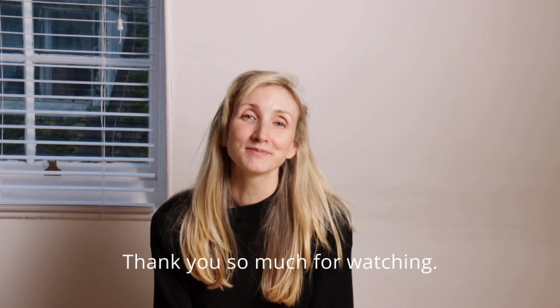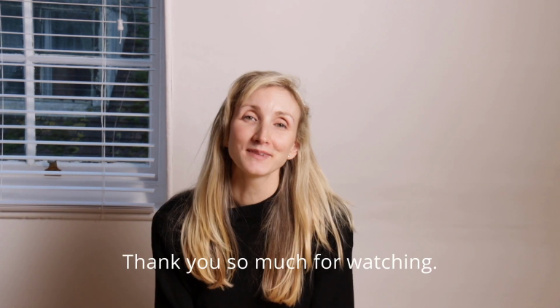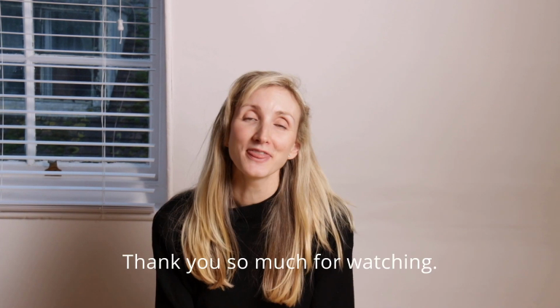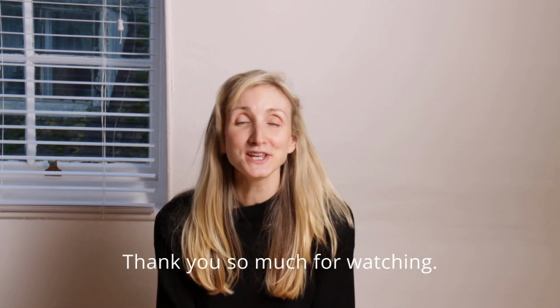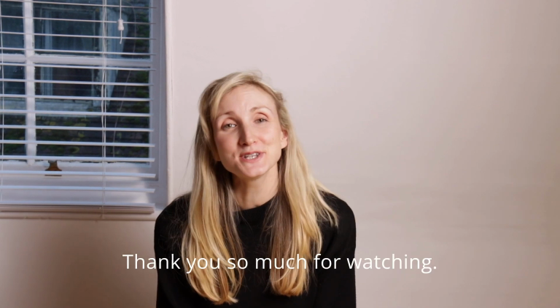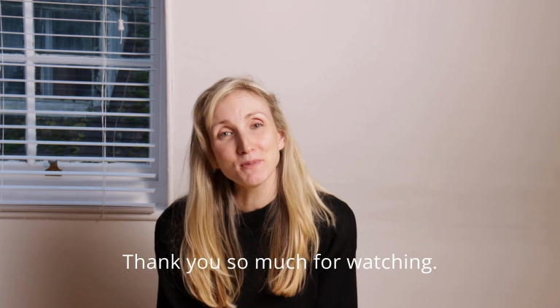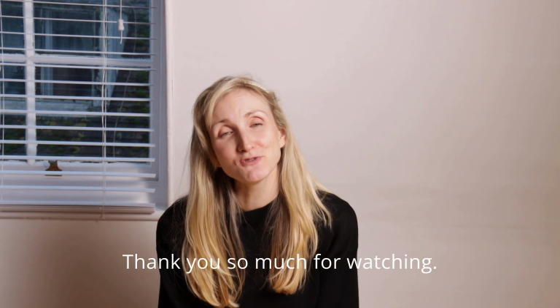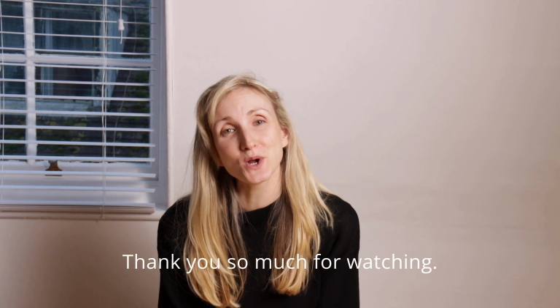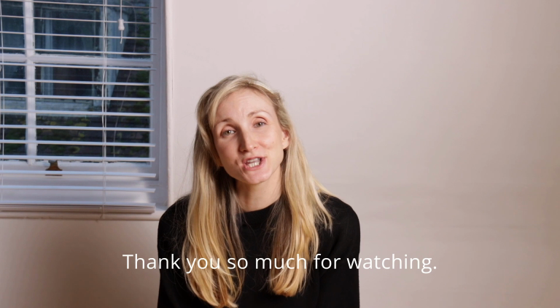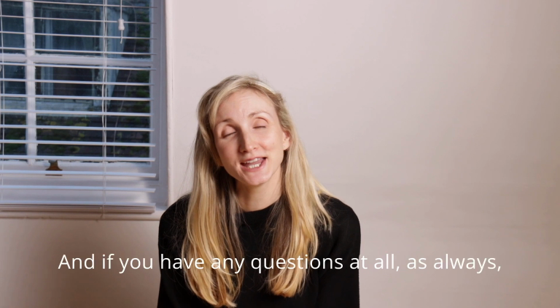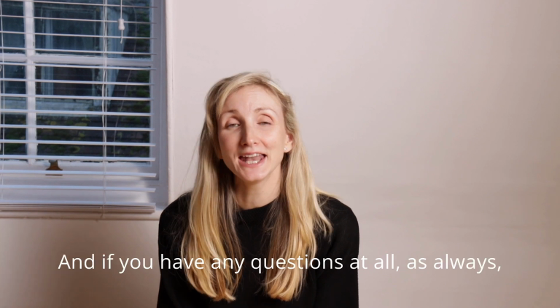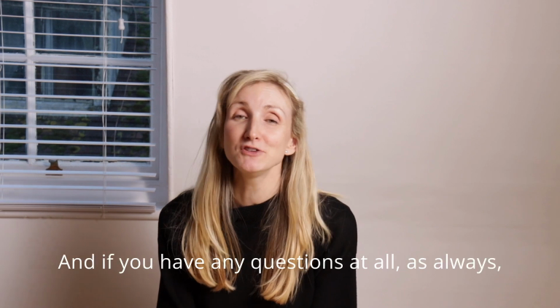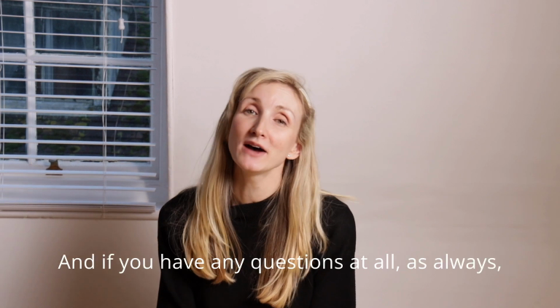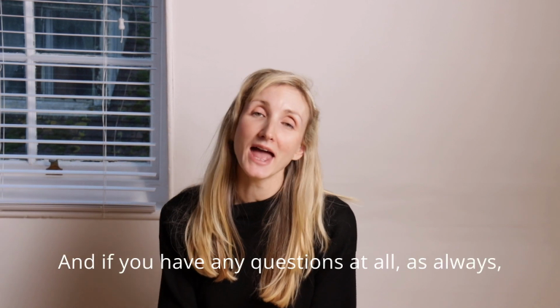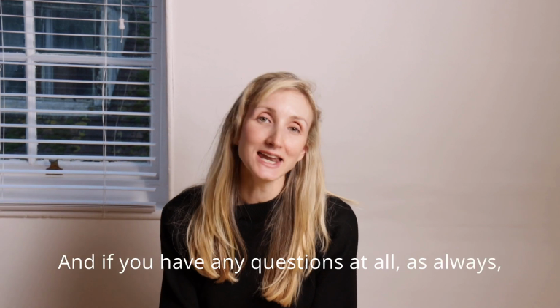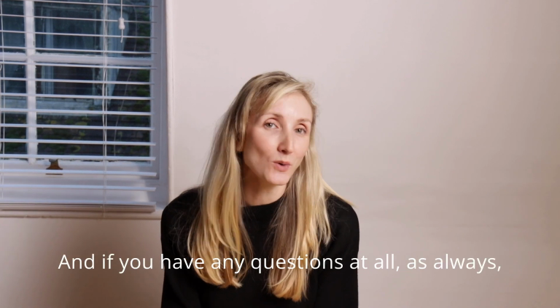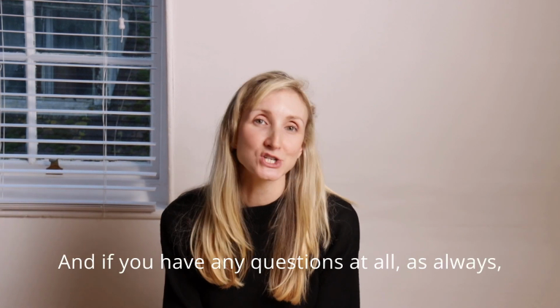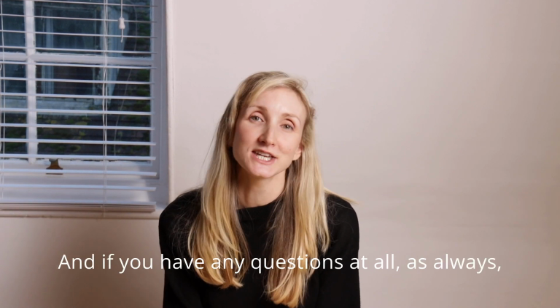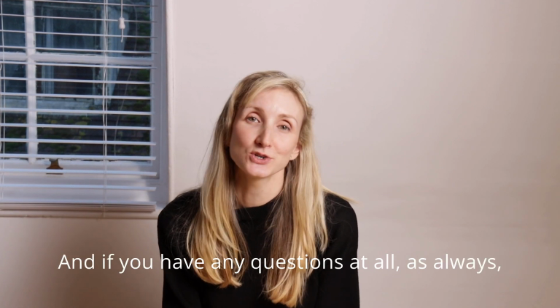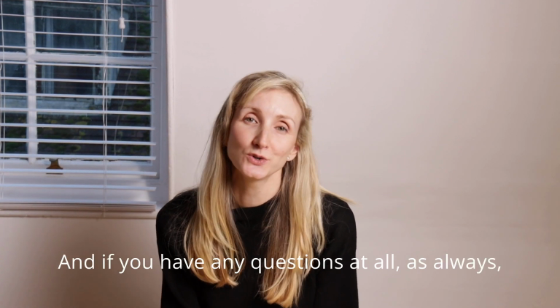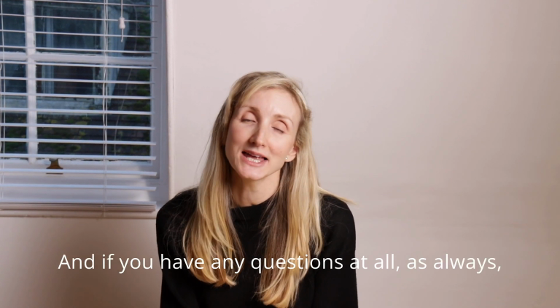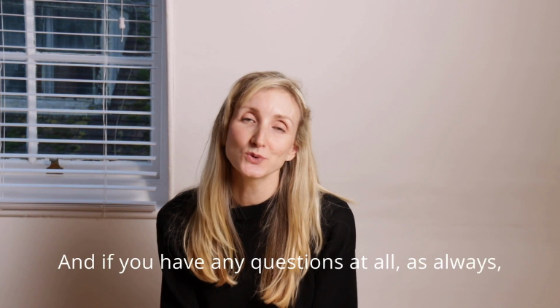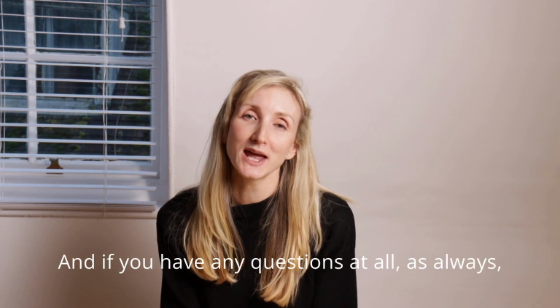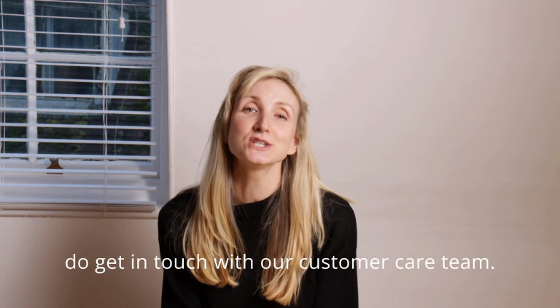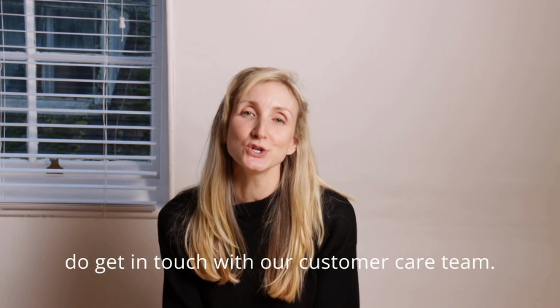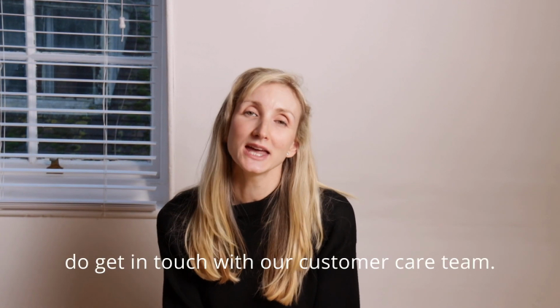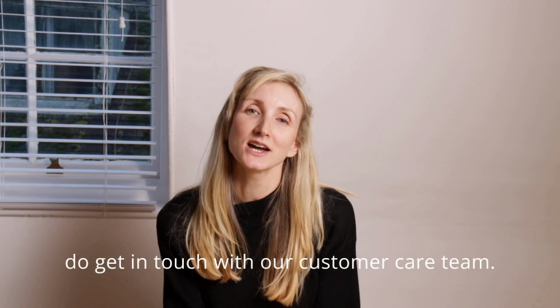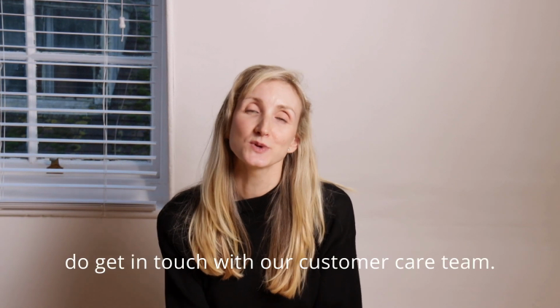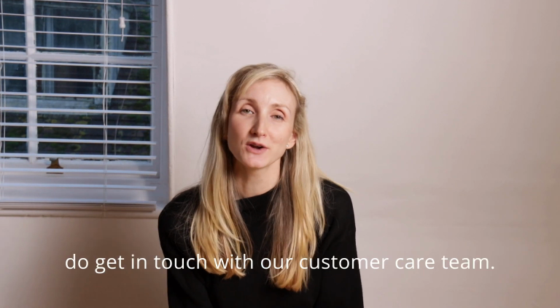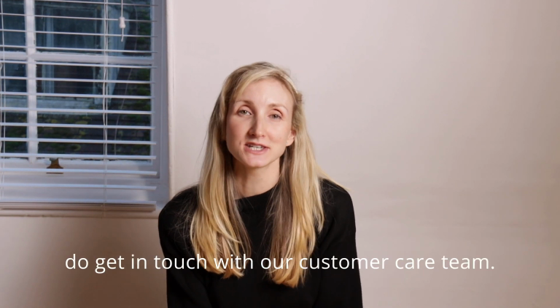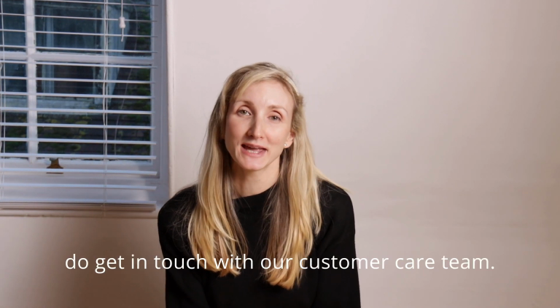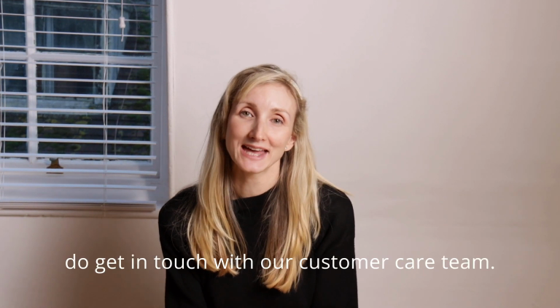Thank you so much for watching, and if you have any questions at all, as always do get in touch with our customer care team.